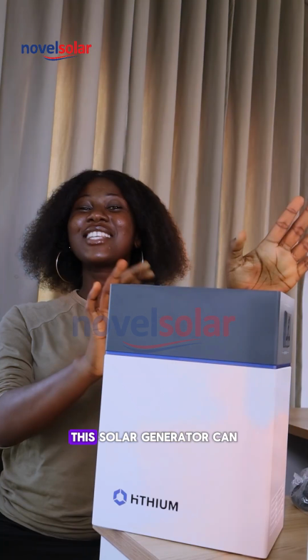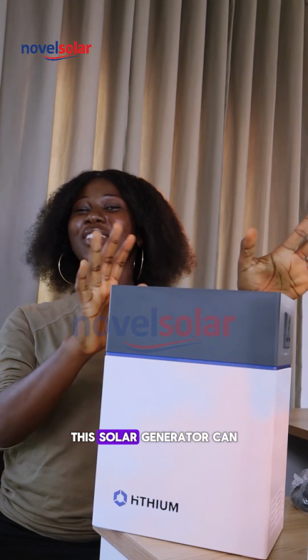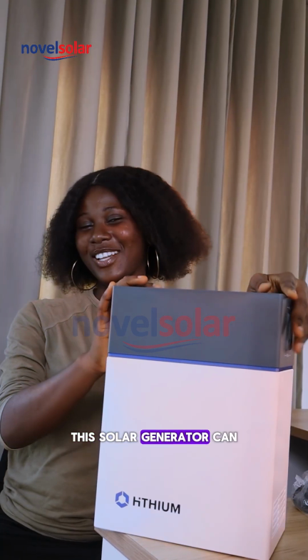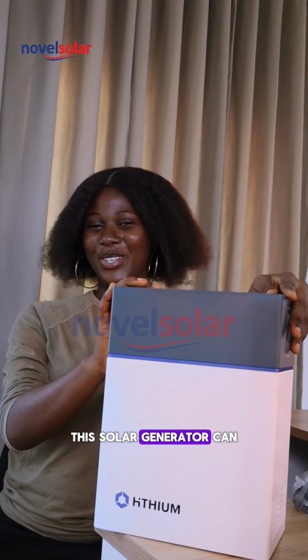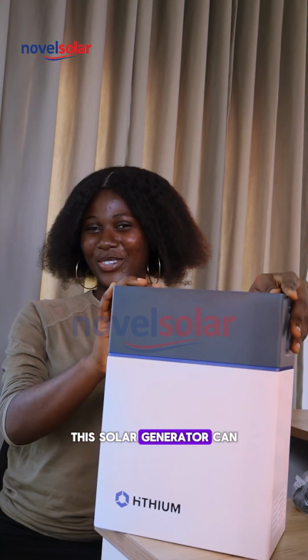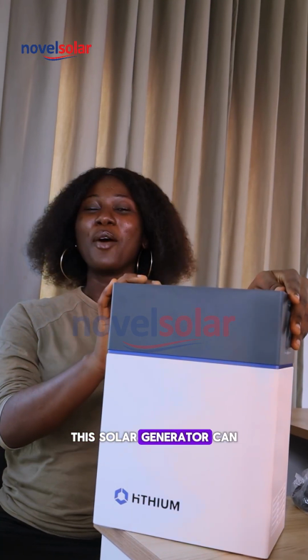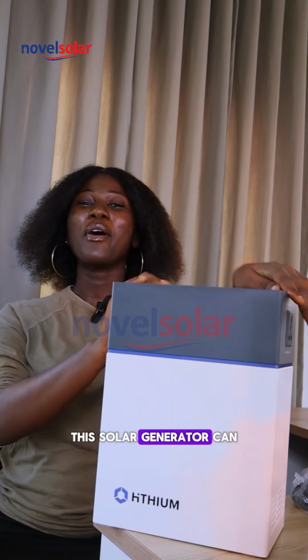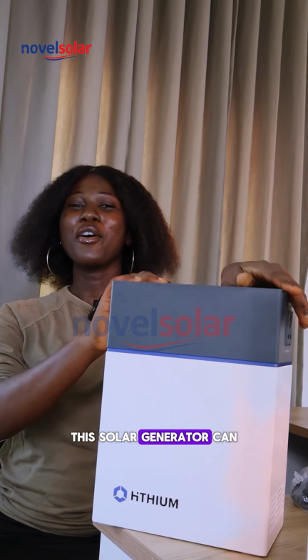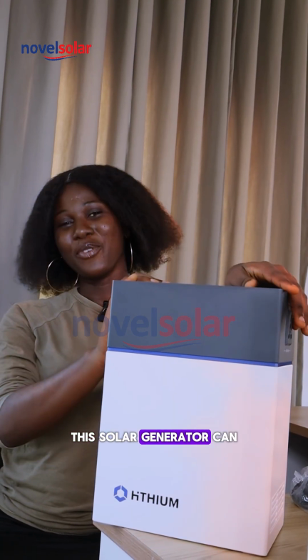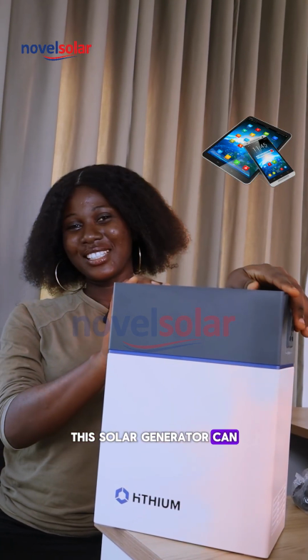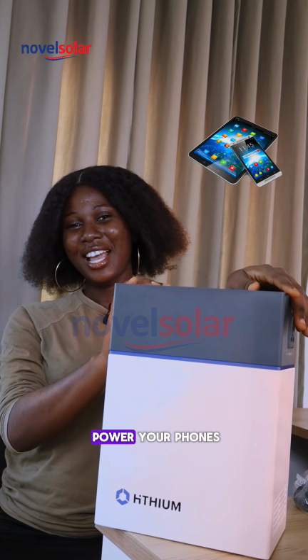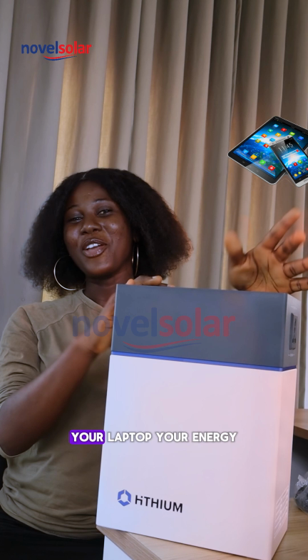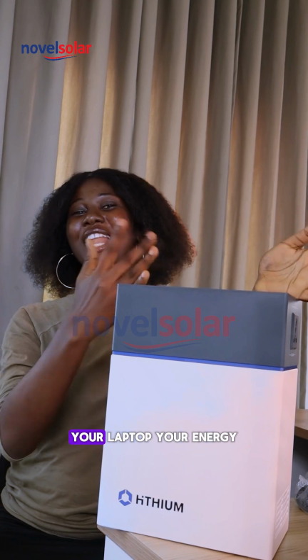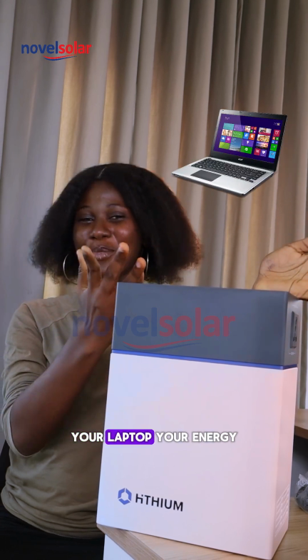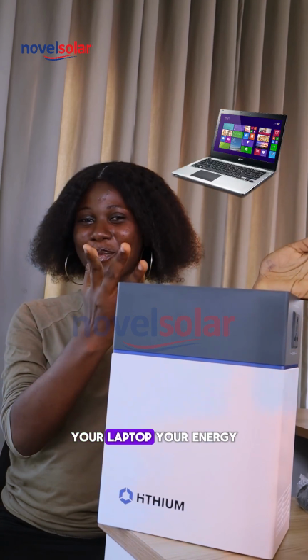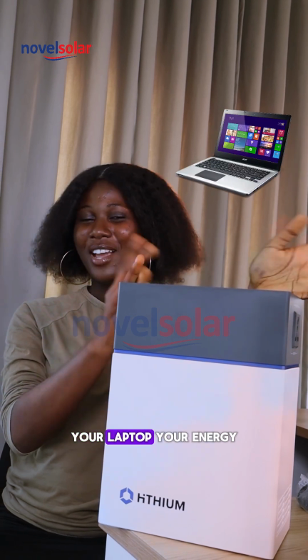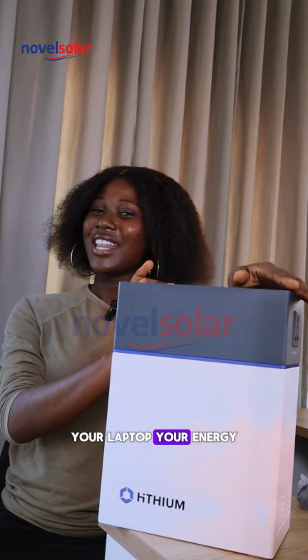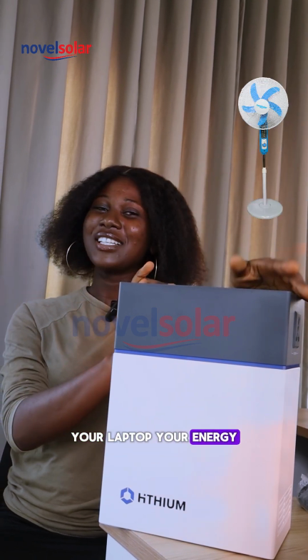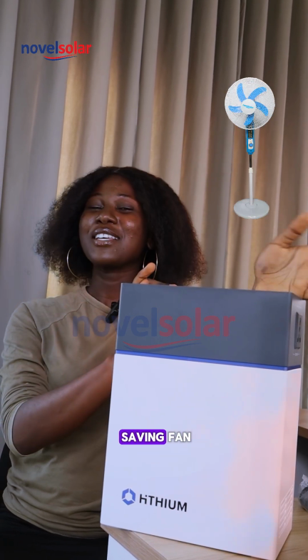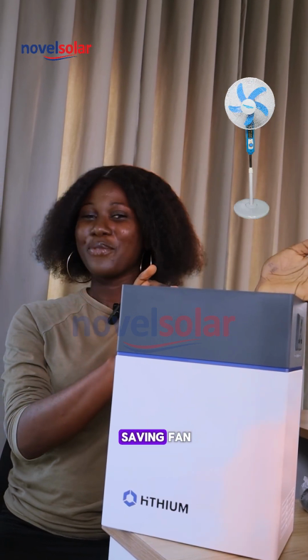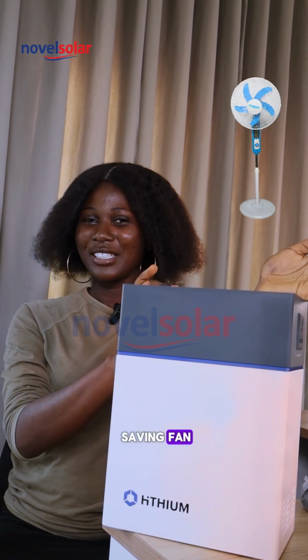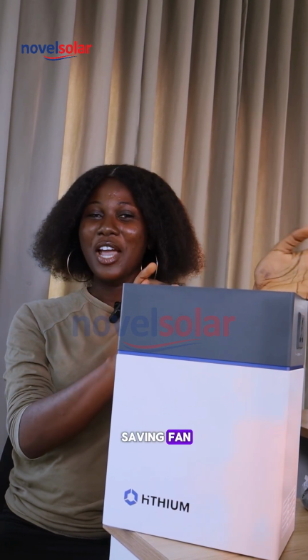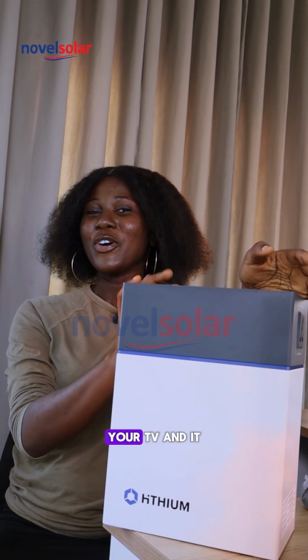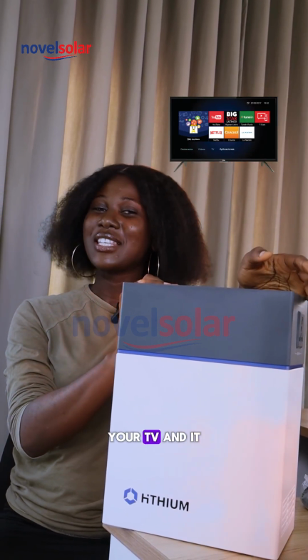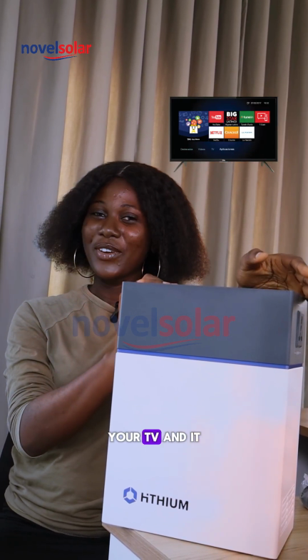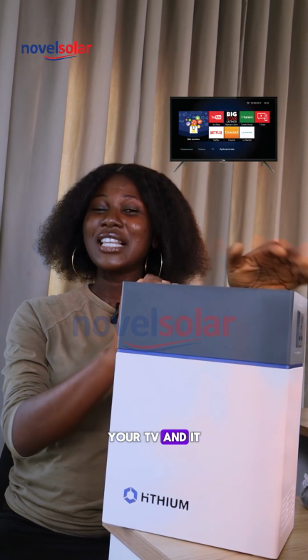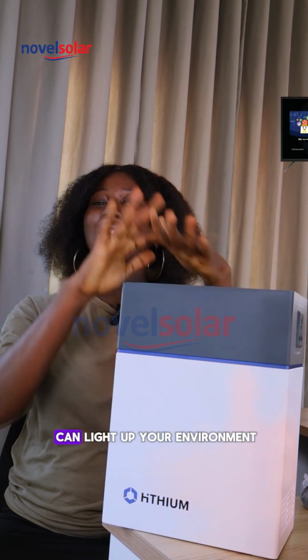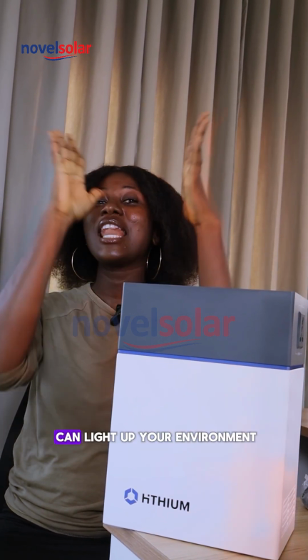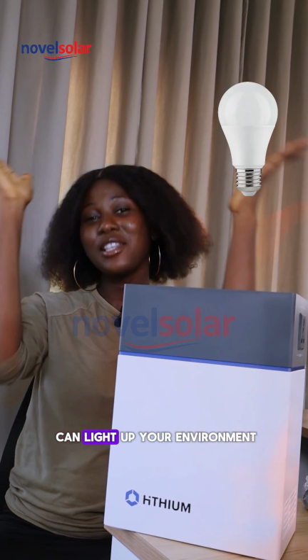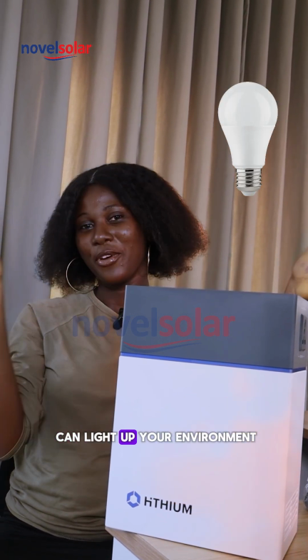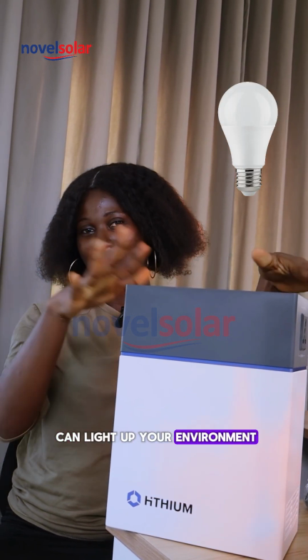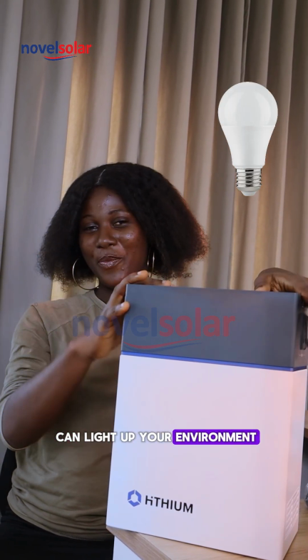This solar generator can power your phone, your laptop, an energy-saving fan, your TV, and it can light up your environment.